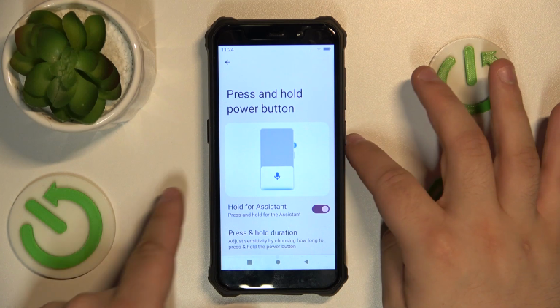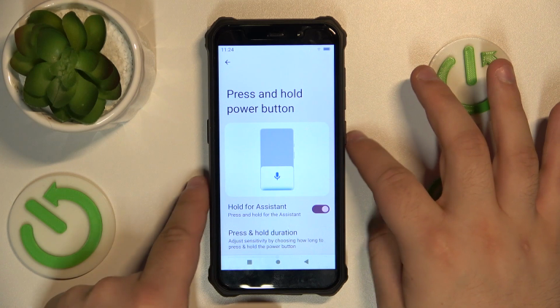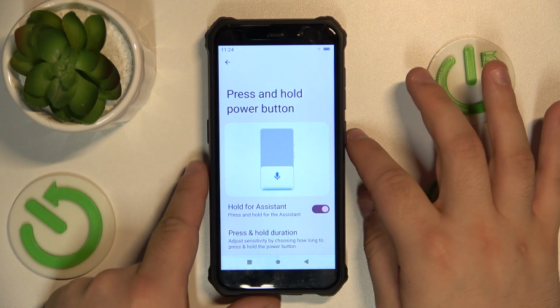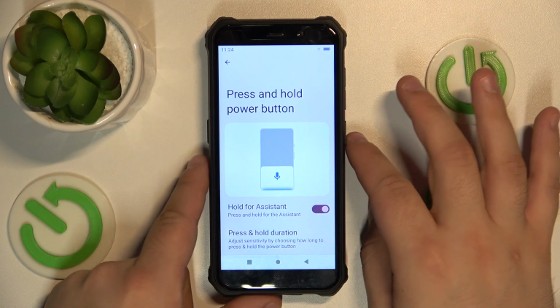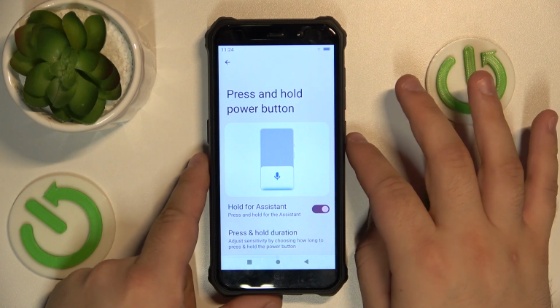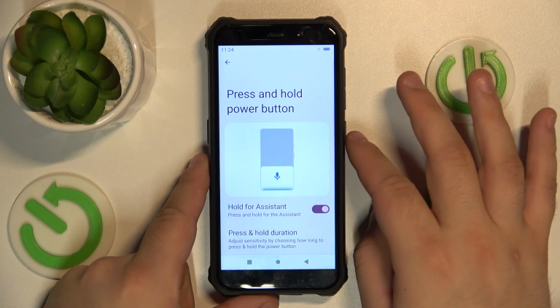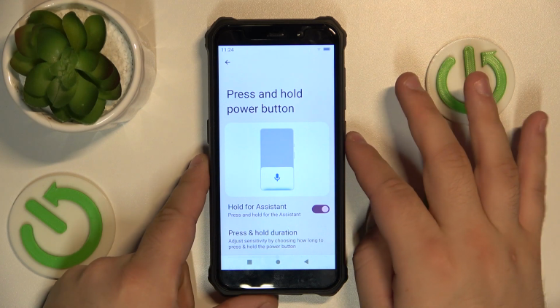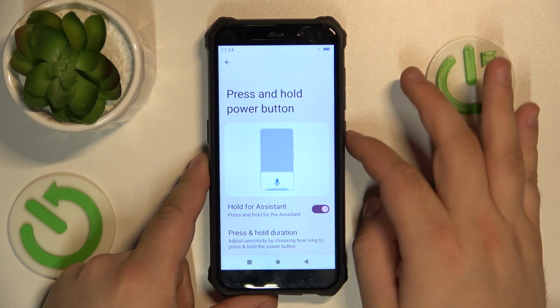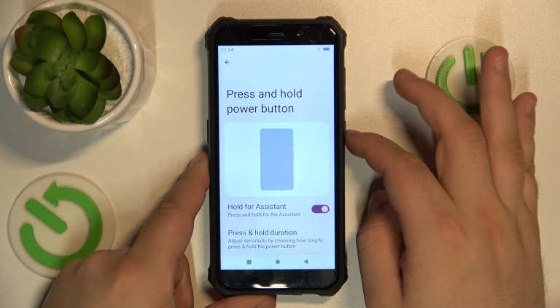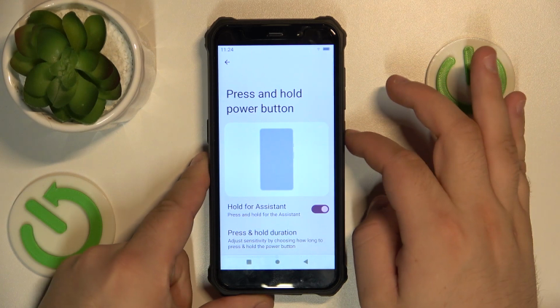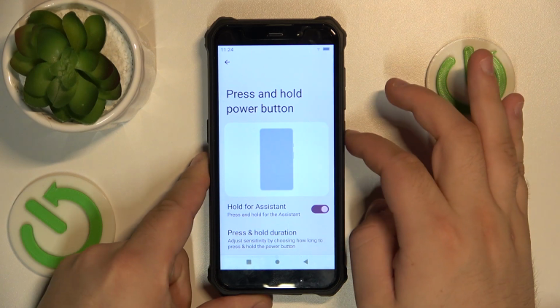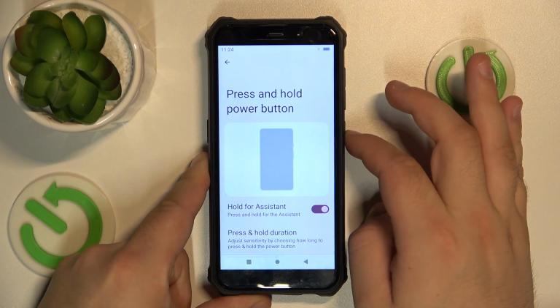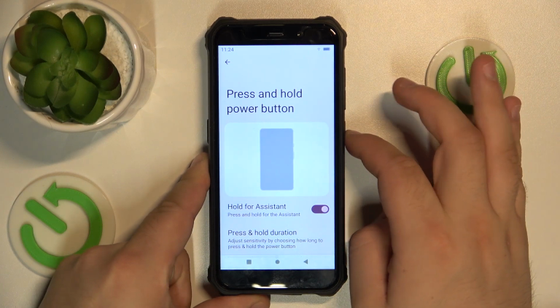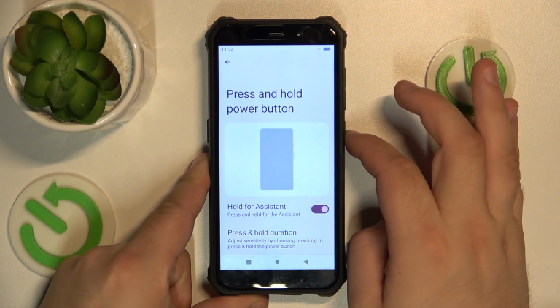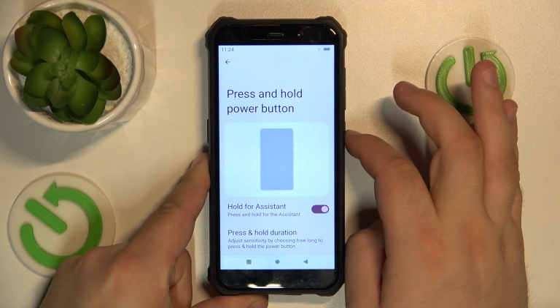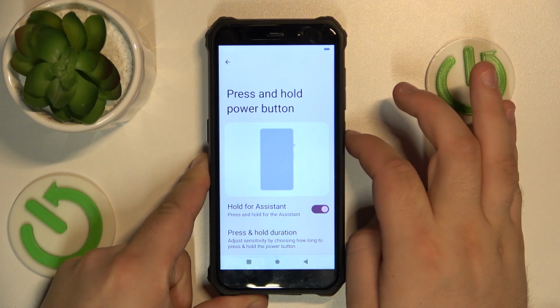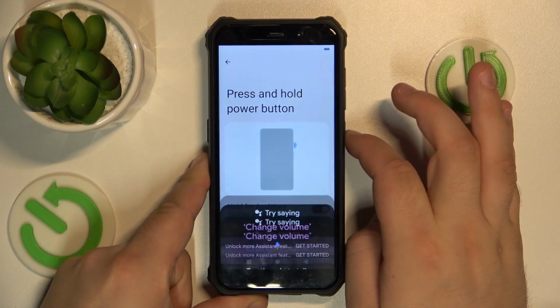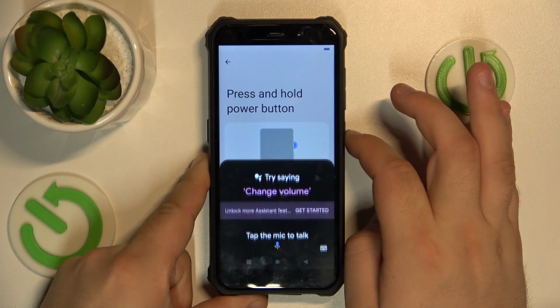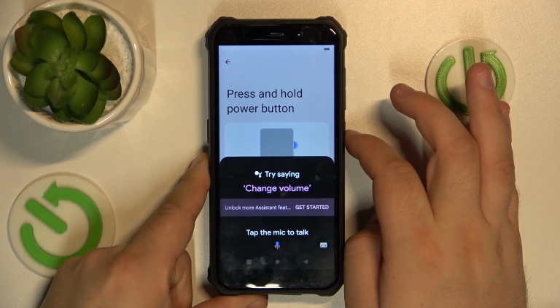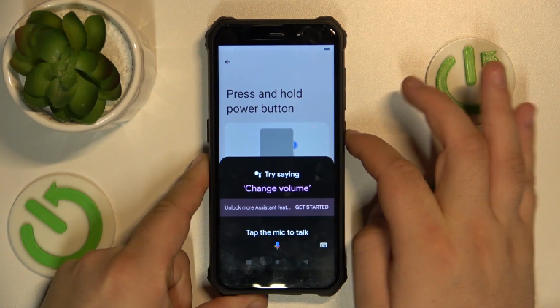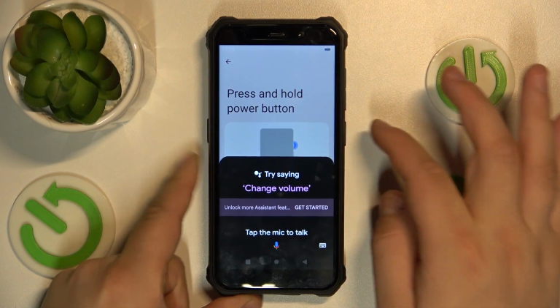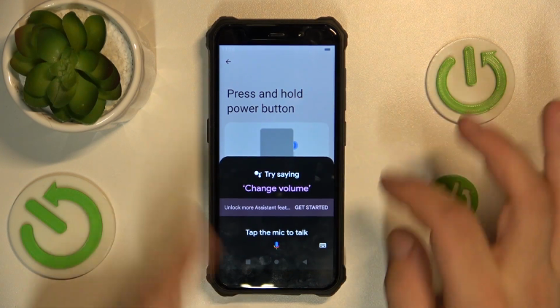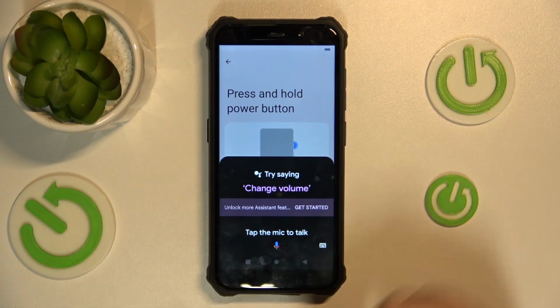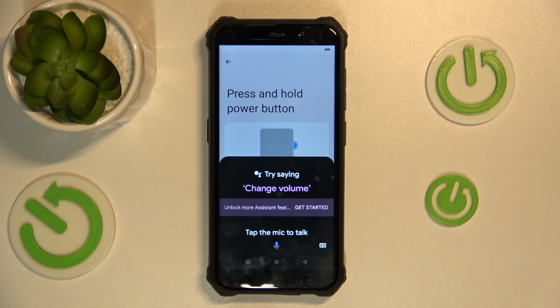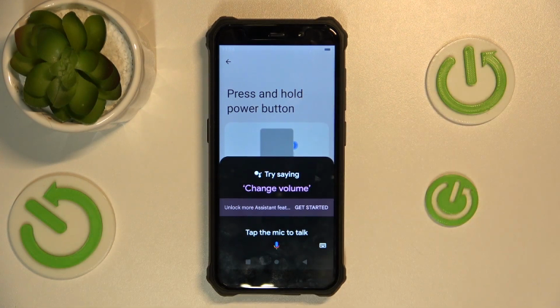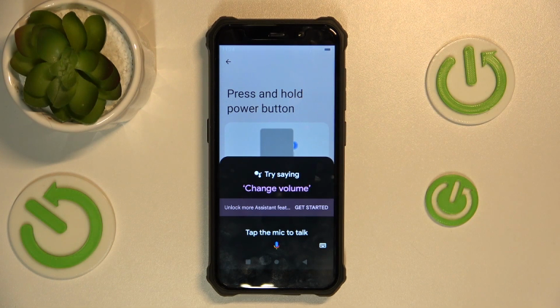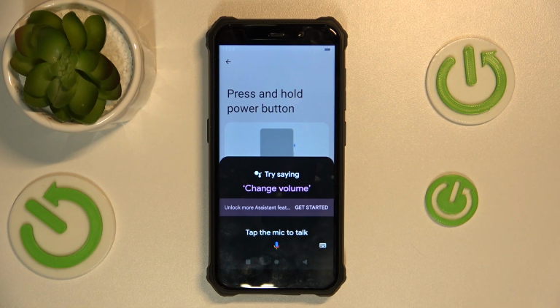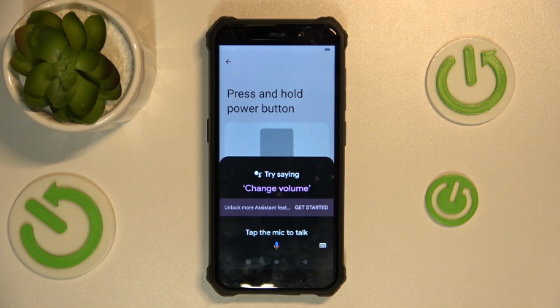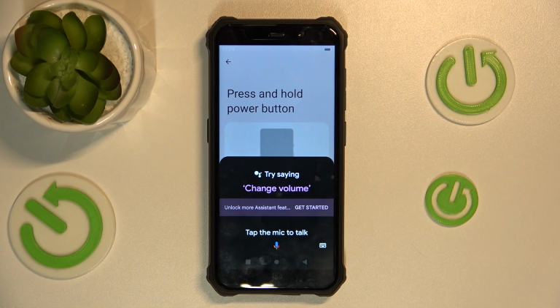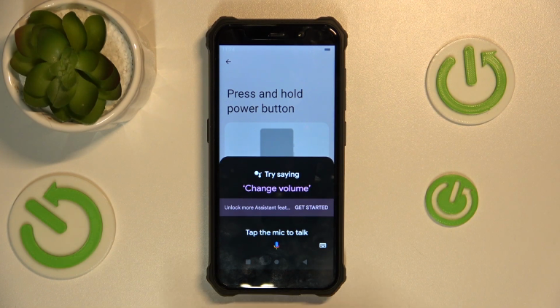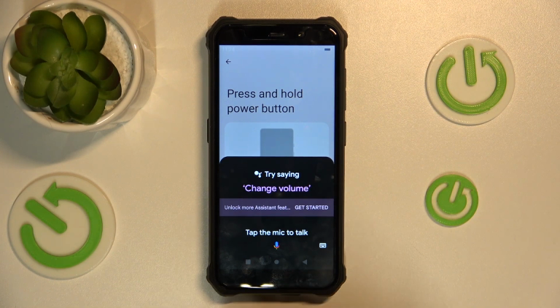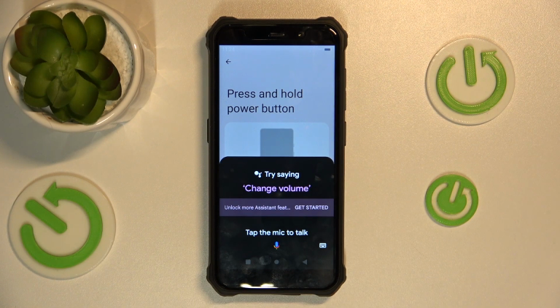Now if we press and hold the power button, the assistant will turn on. And that's it.